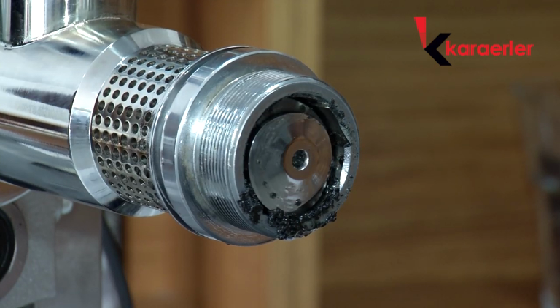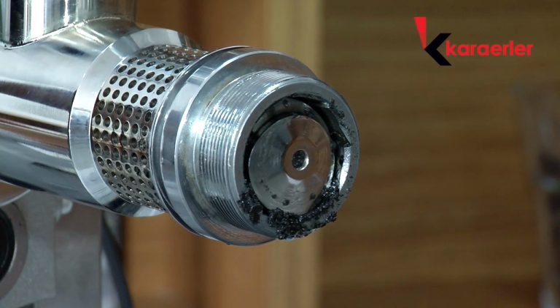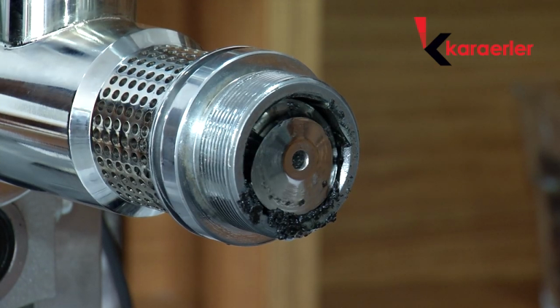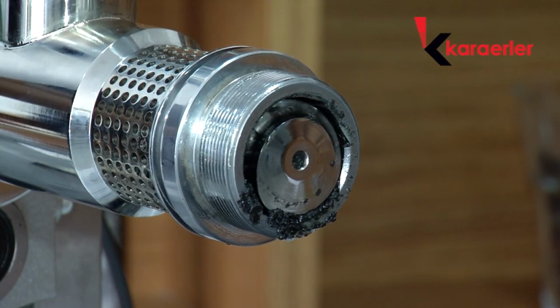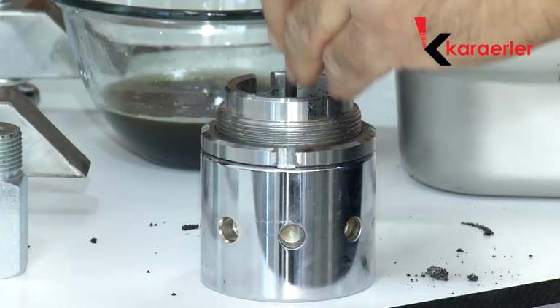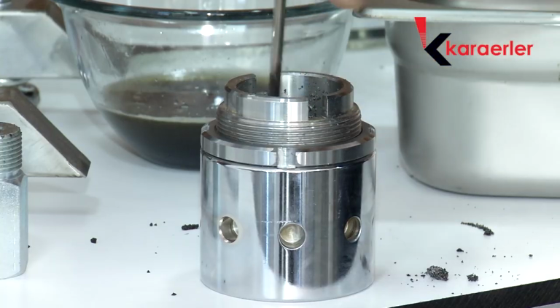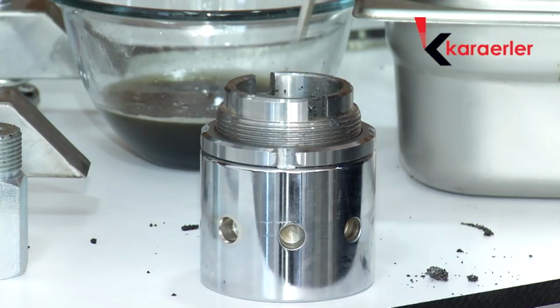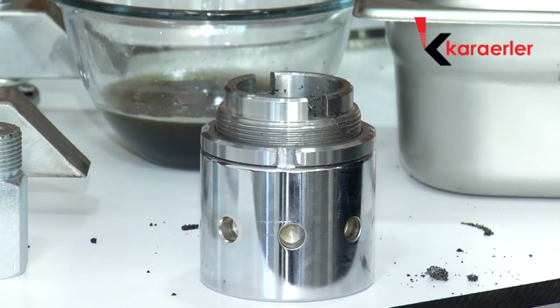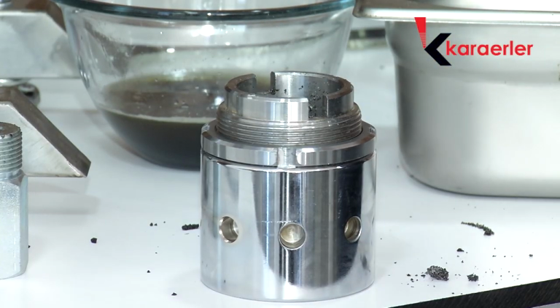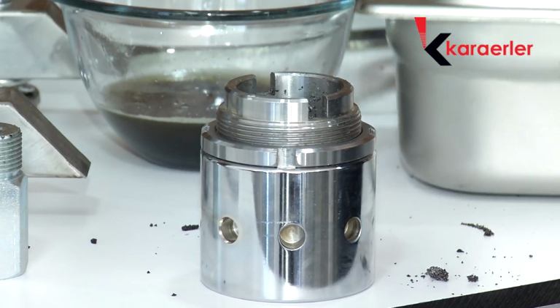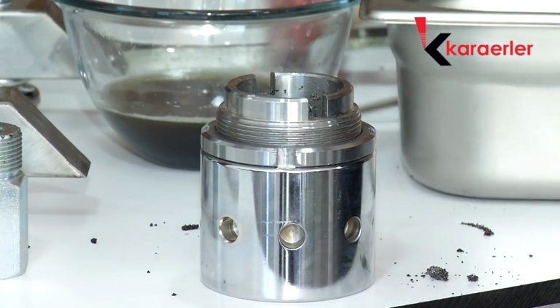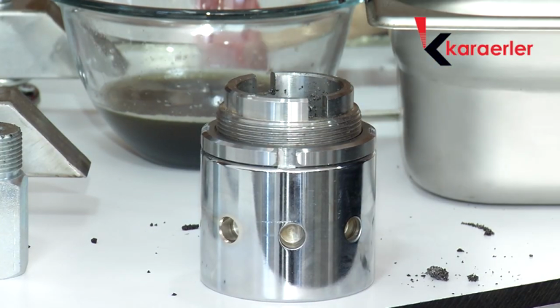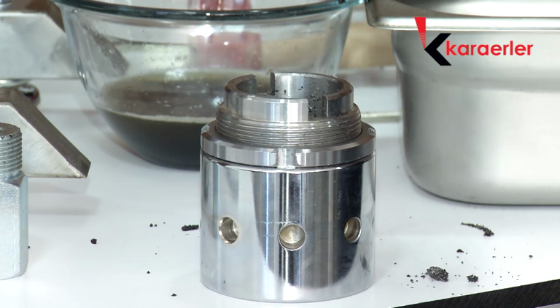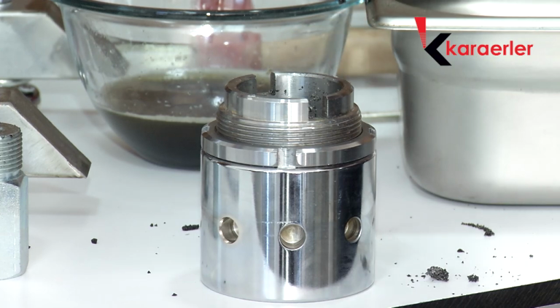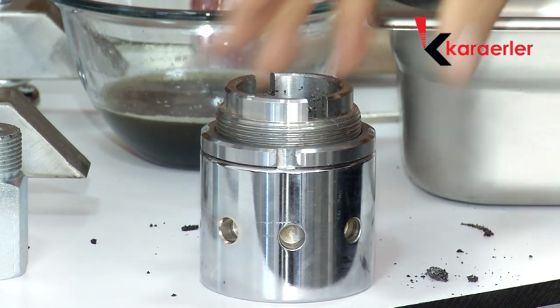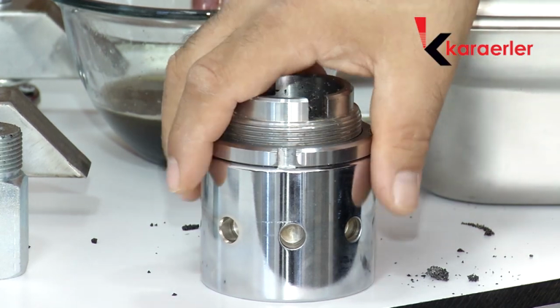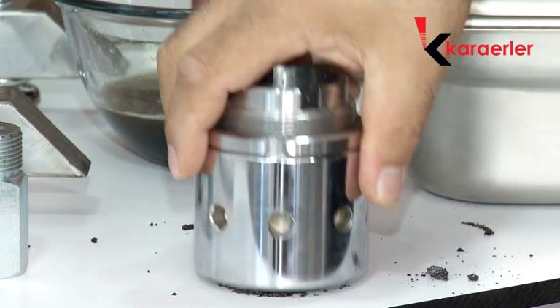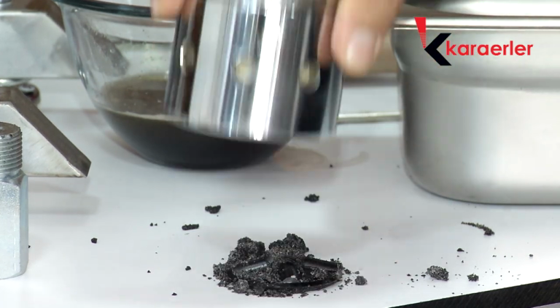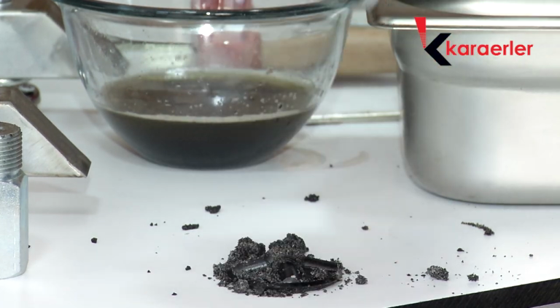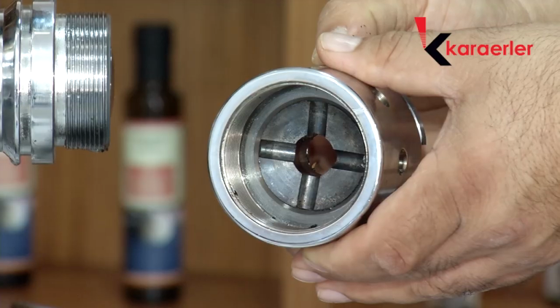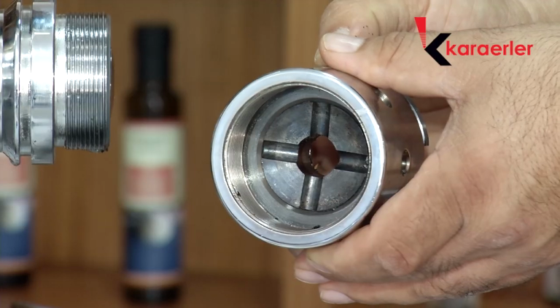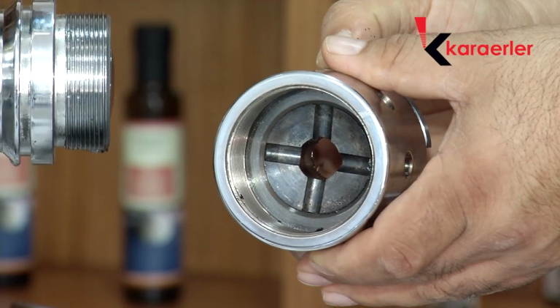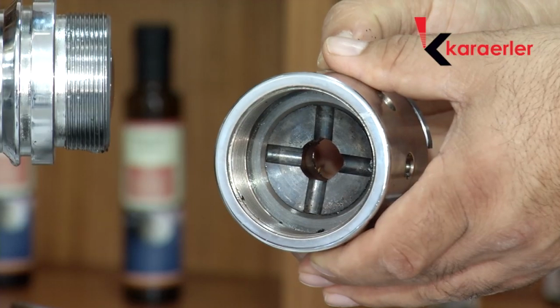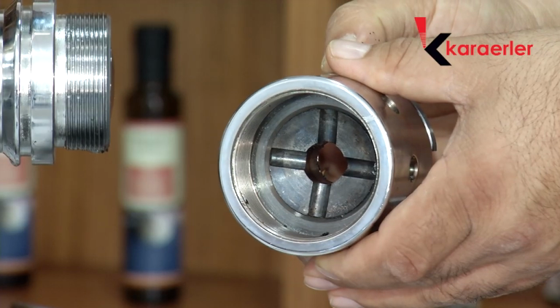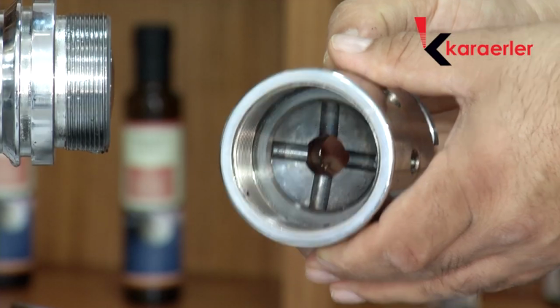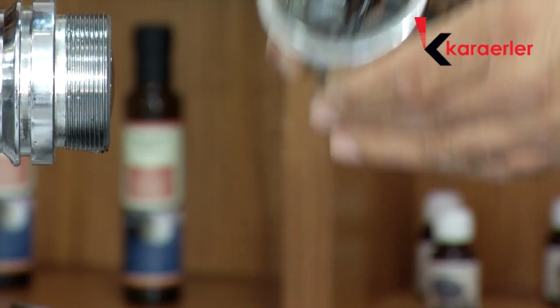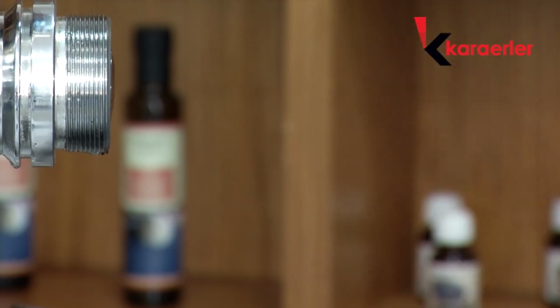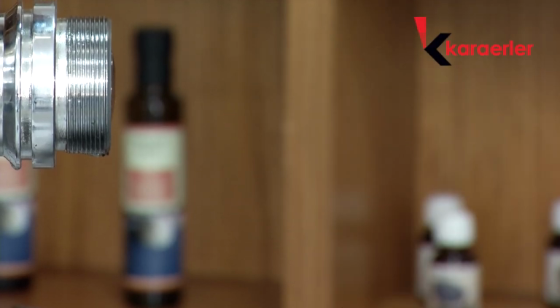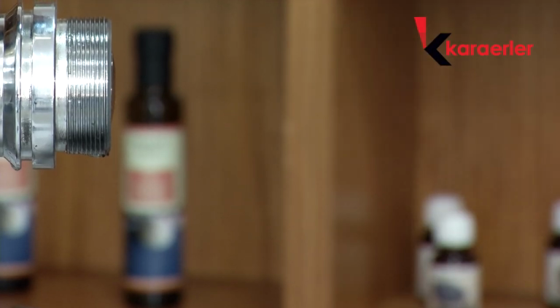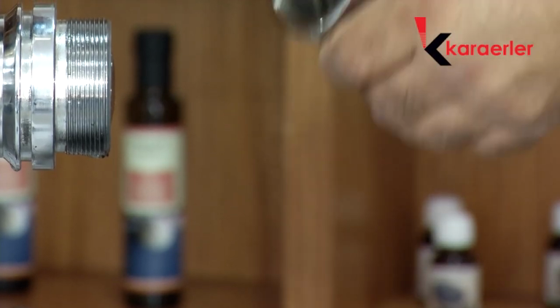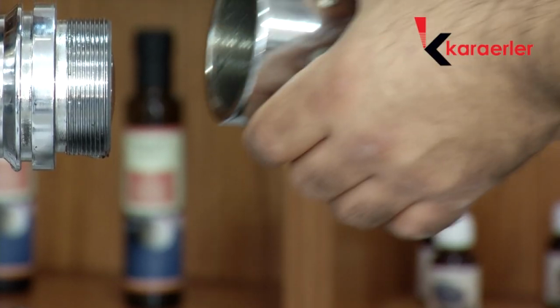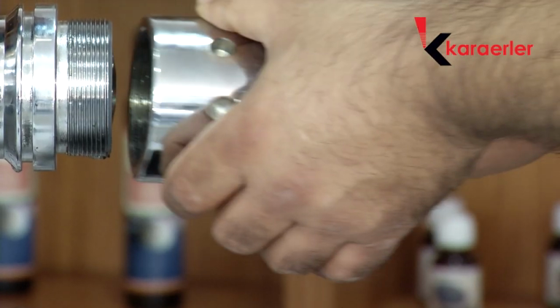Thereby, the seed drawing operation finishes. You can turn off the machine and clean. Strictly watch the cleaning video.